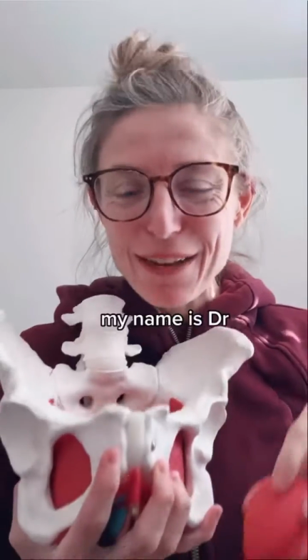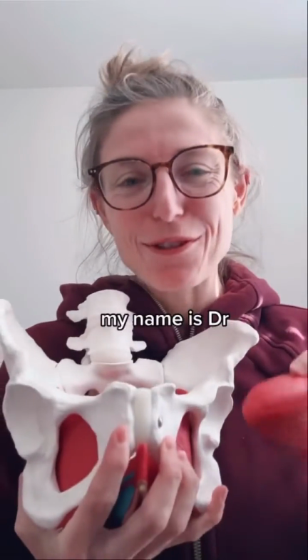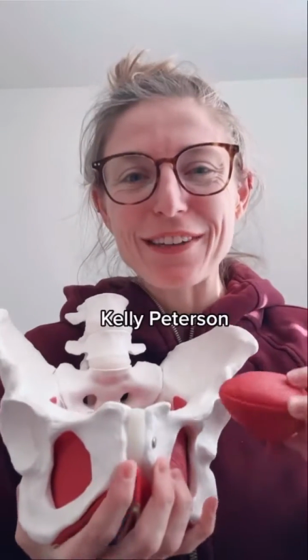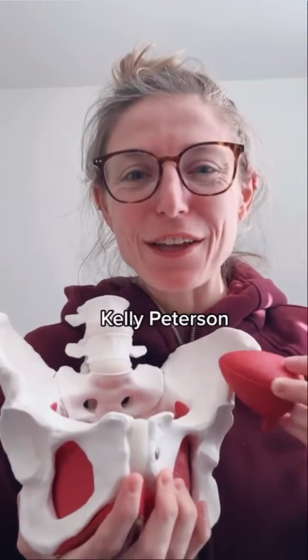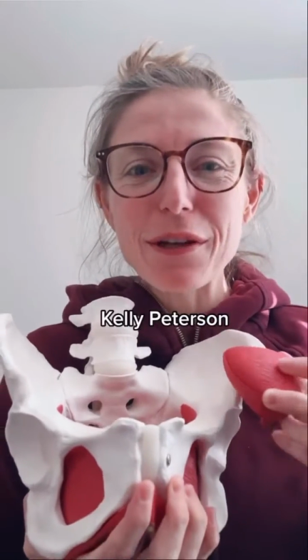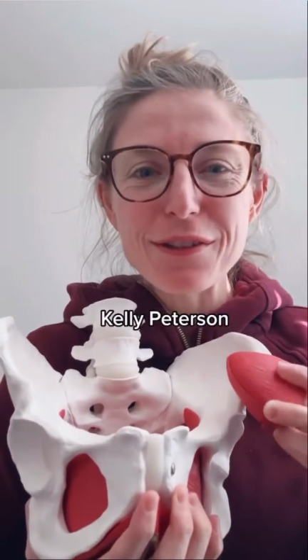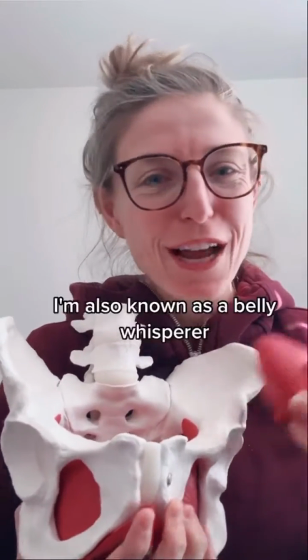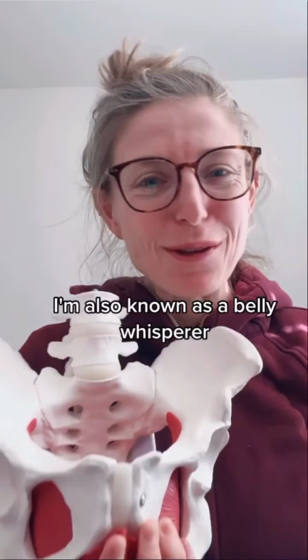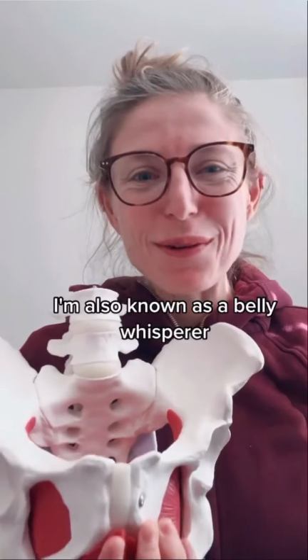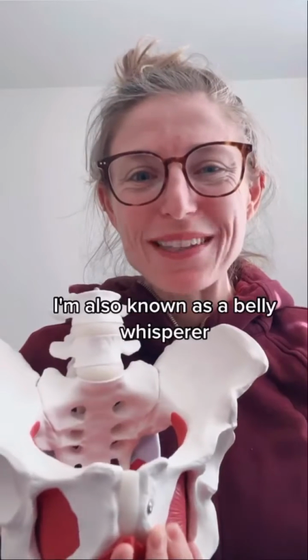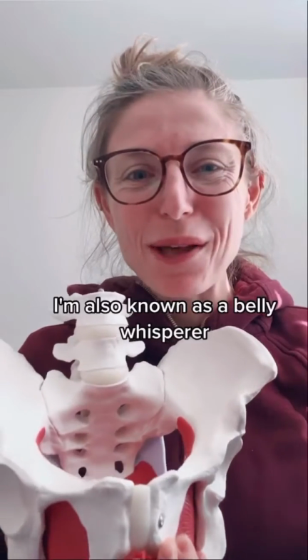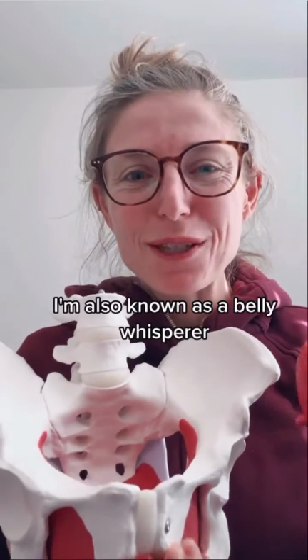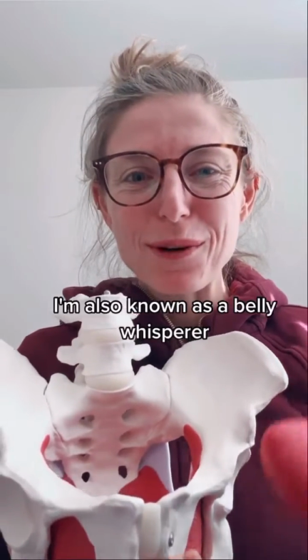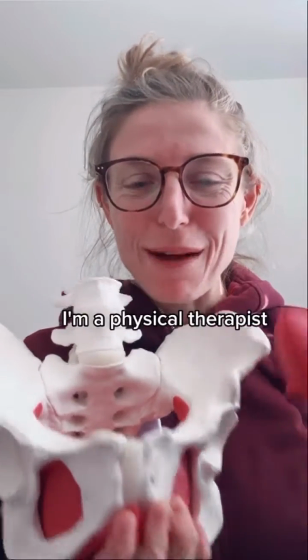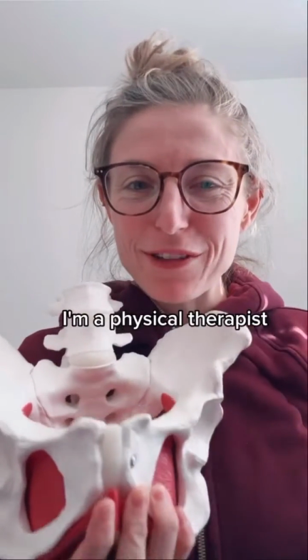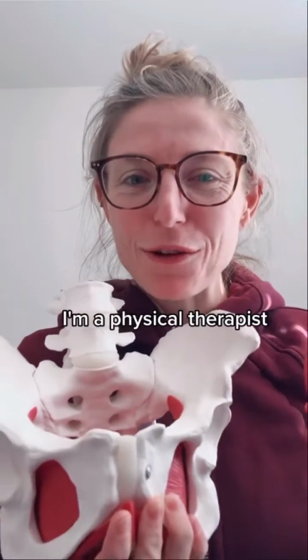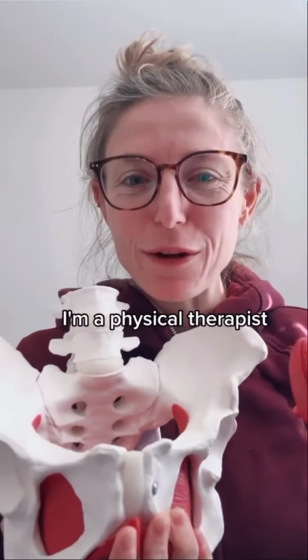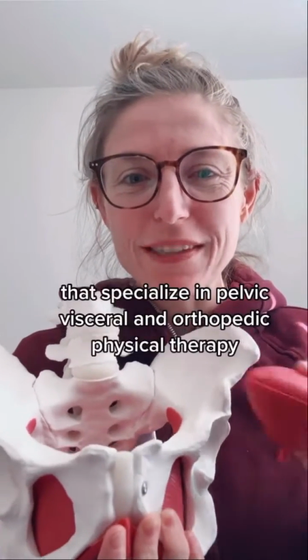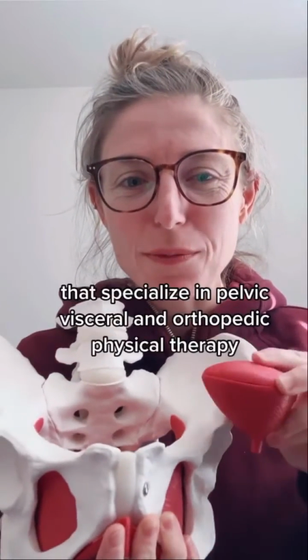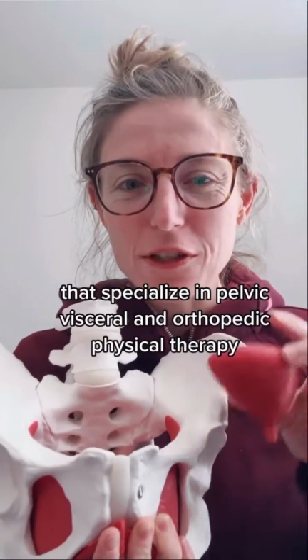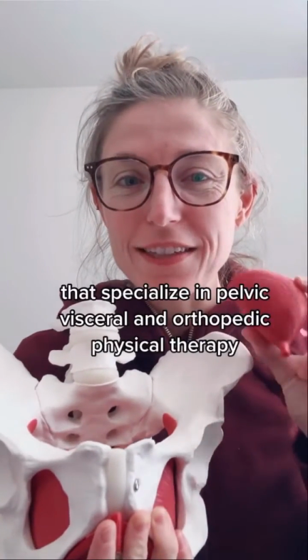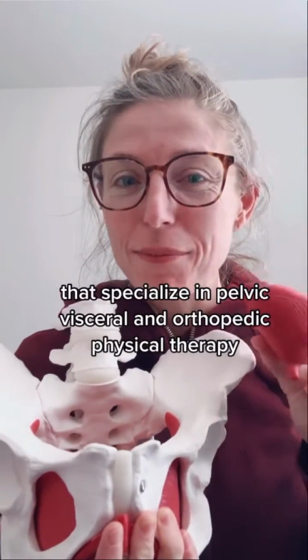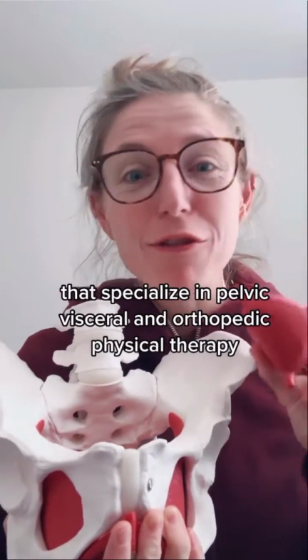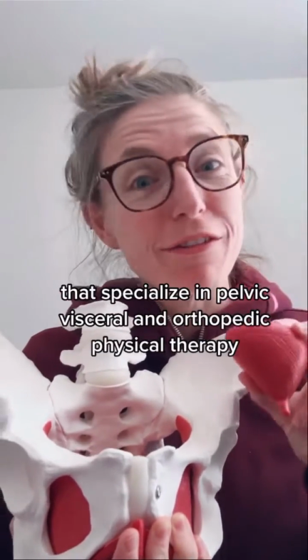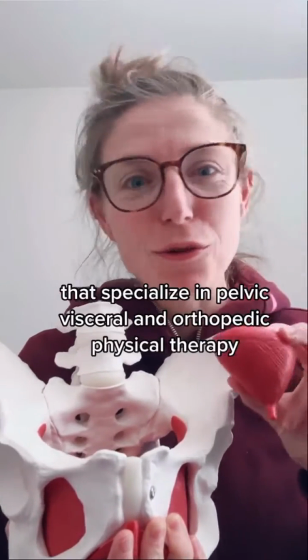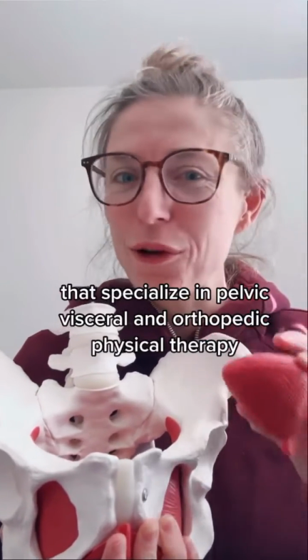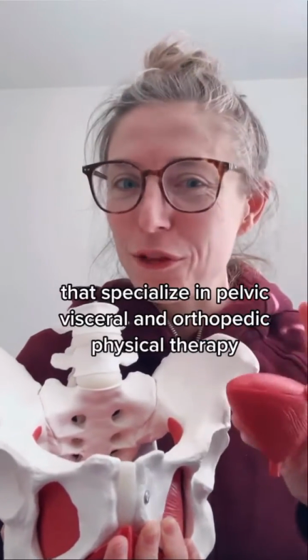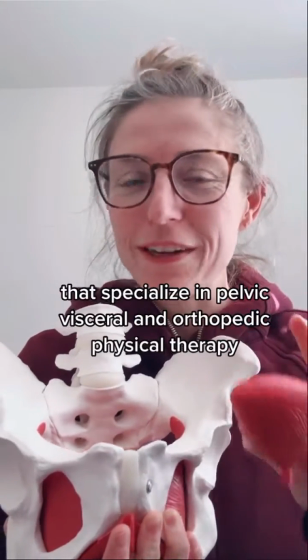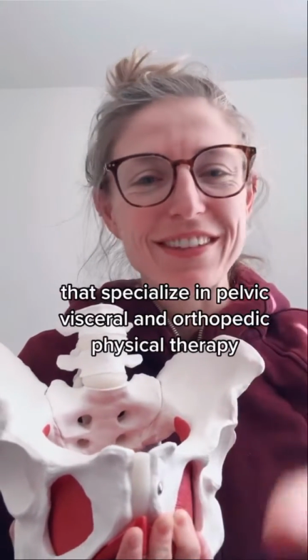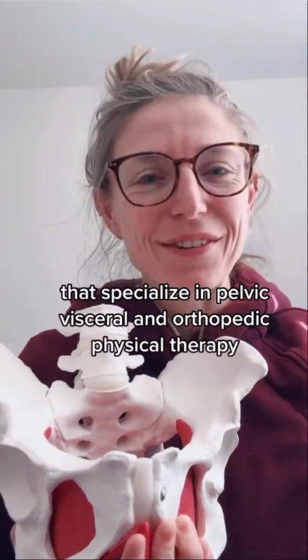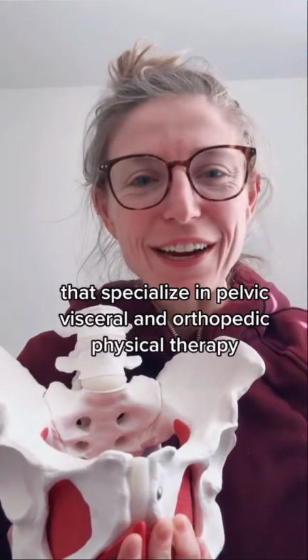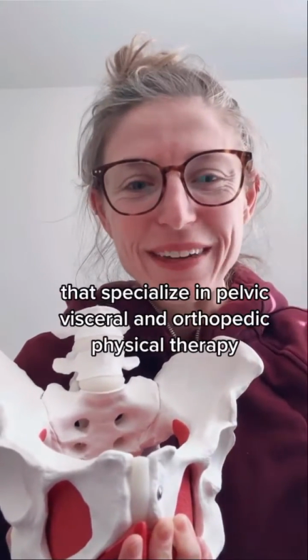My name is Dr. Kelly Peterson. I'm also known as the Belly Whisperer. I'm a physical therapist that specializes in pelvic, visceral, and orthopedic physical therapy.